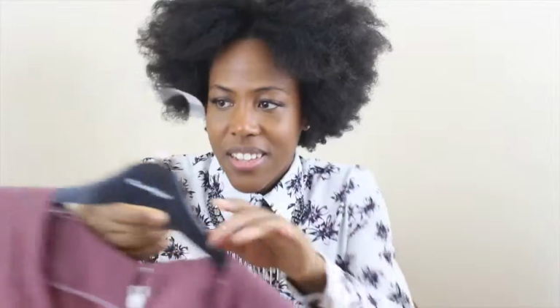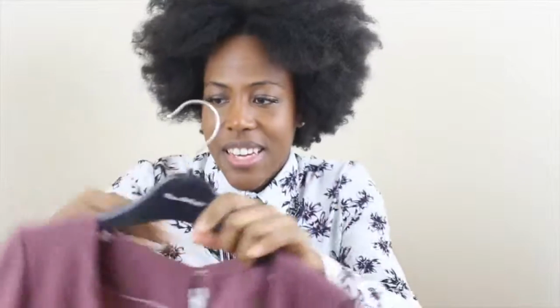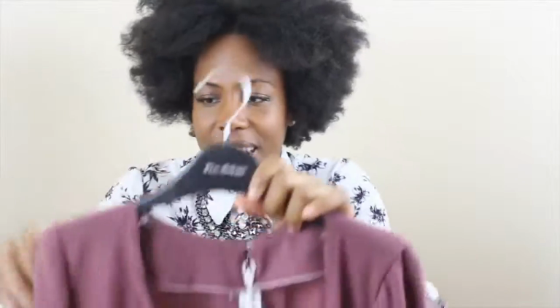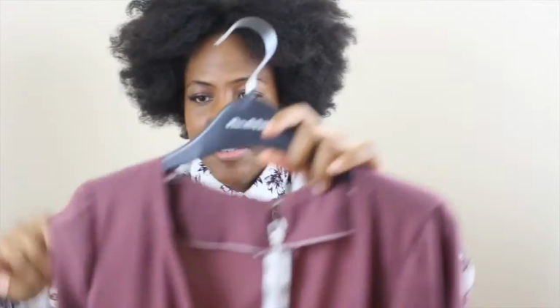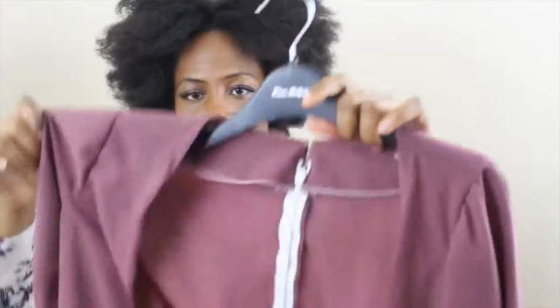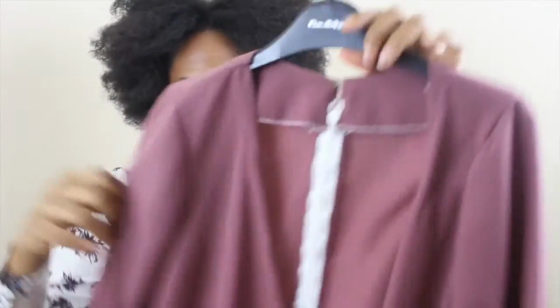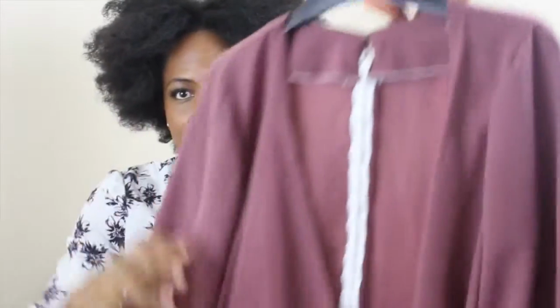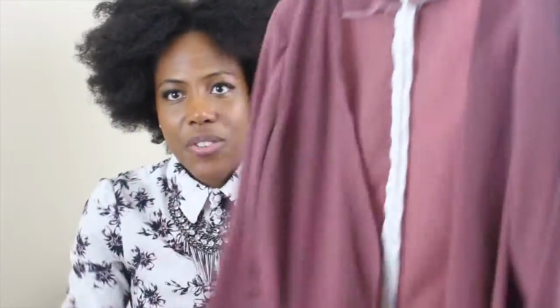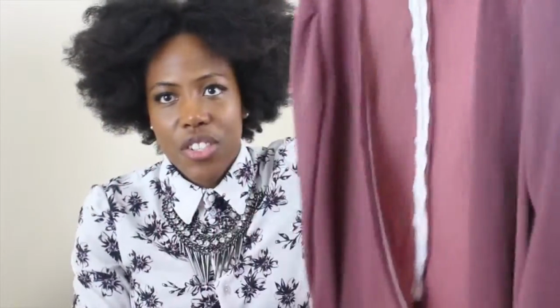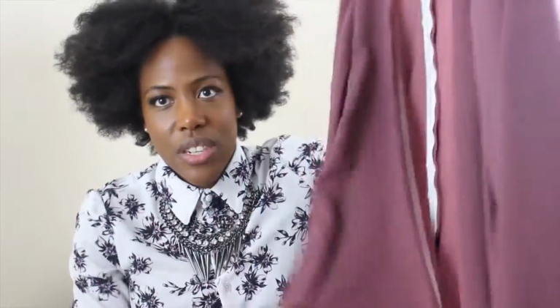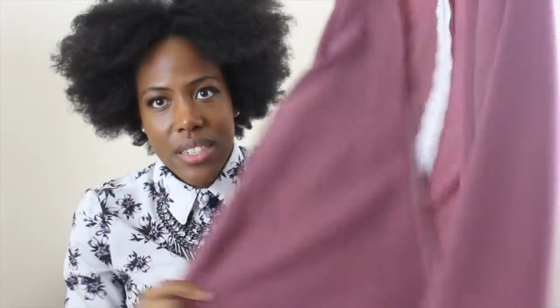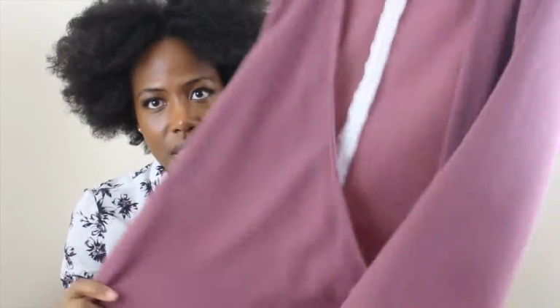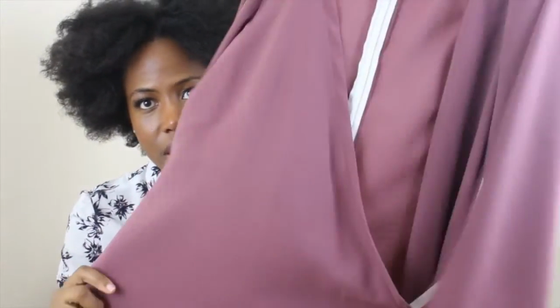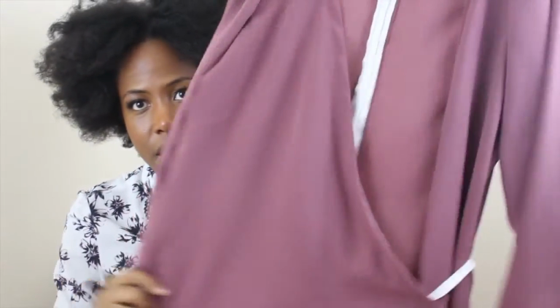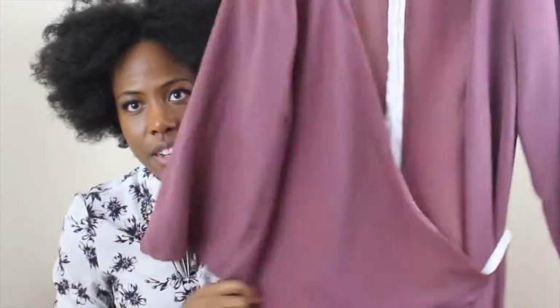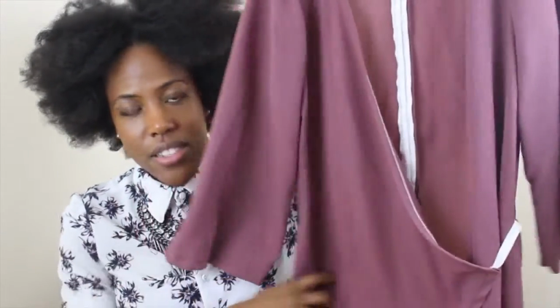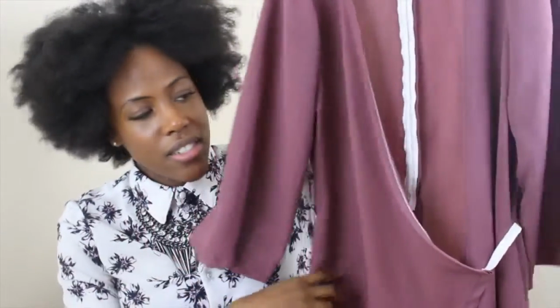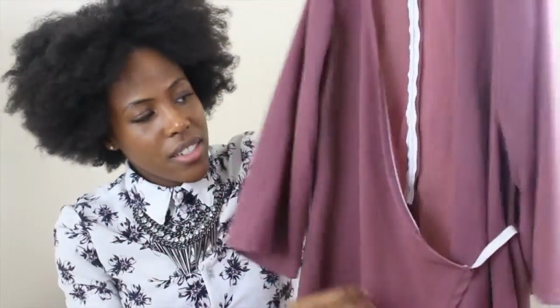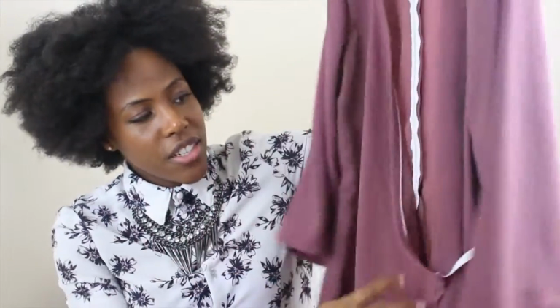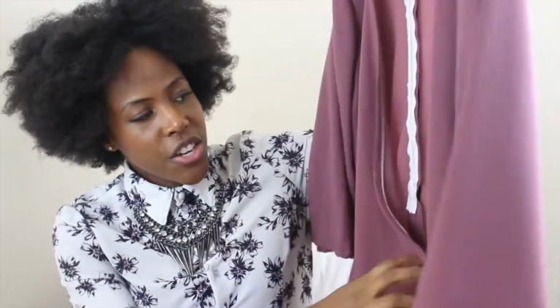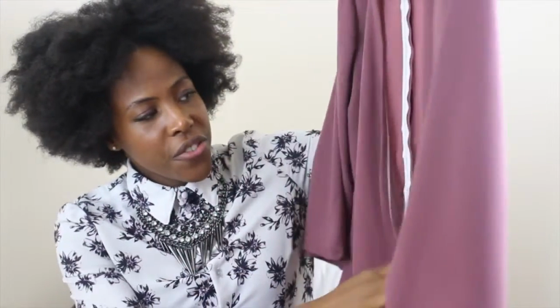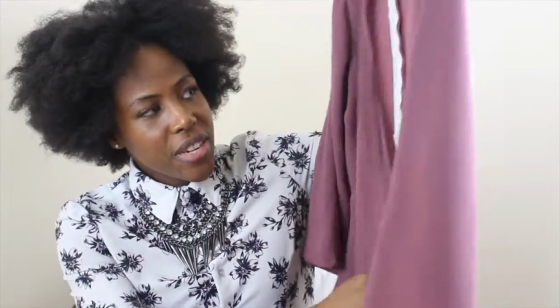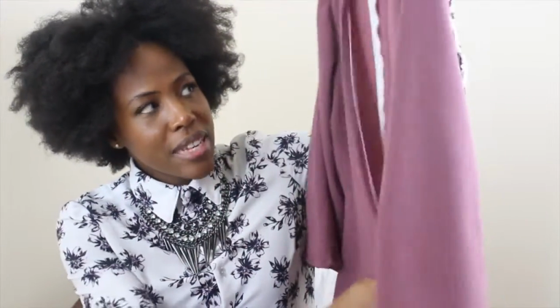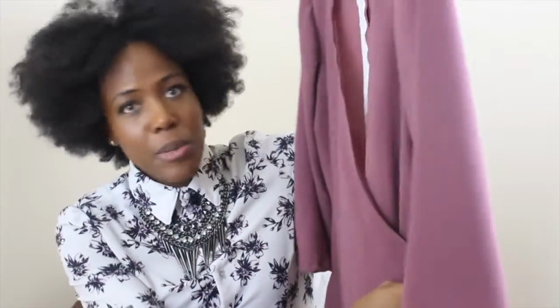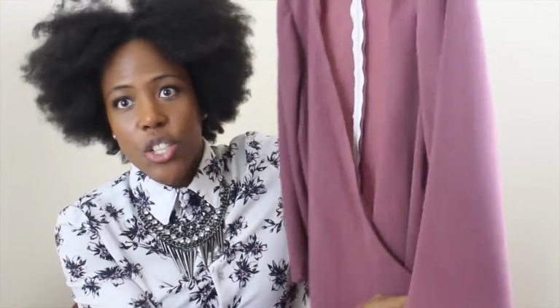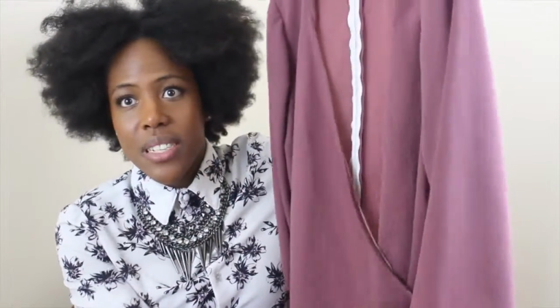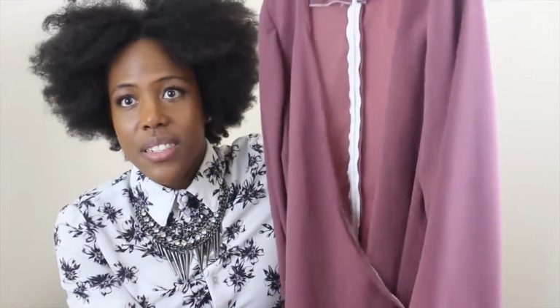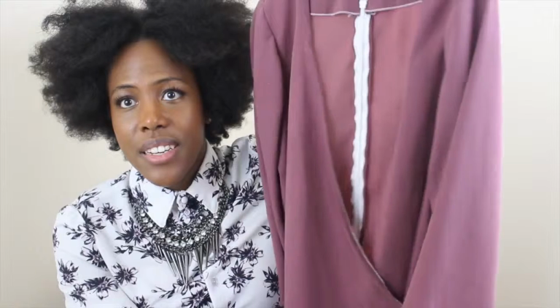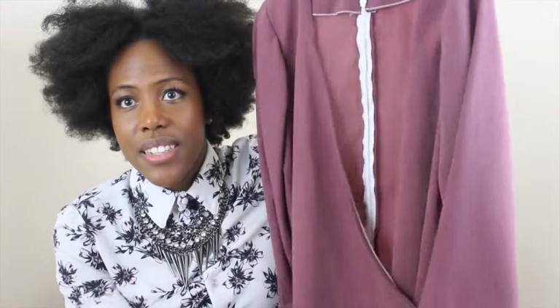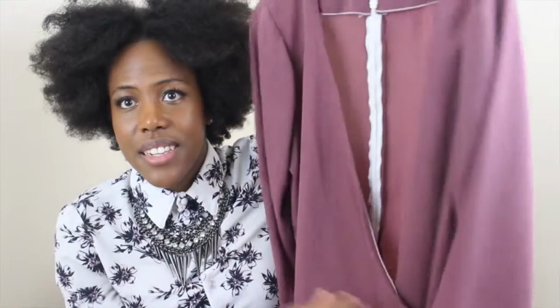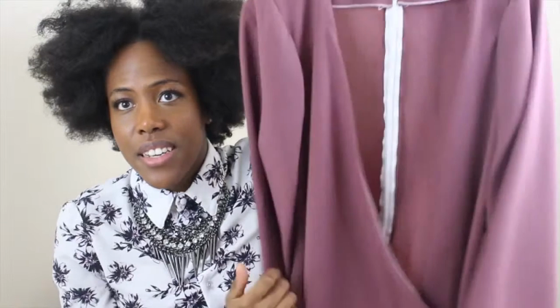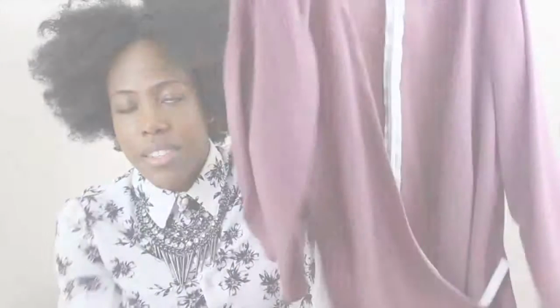The hanger appeal of this dress leaves much to be desired, let's say.